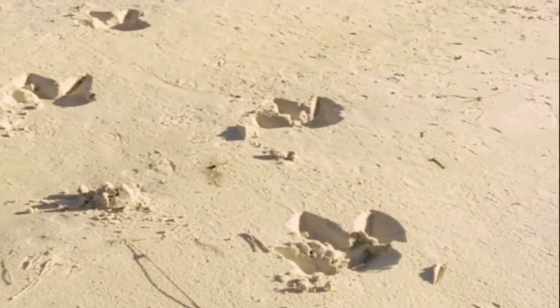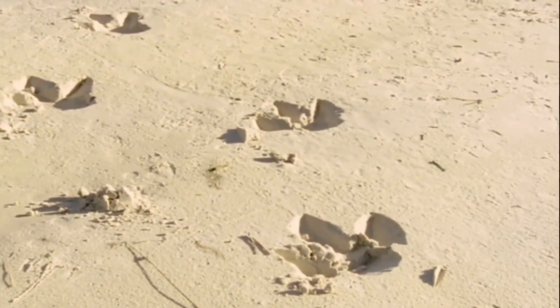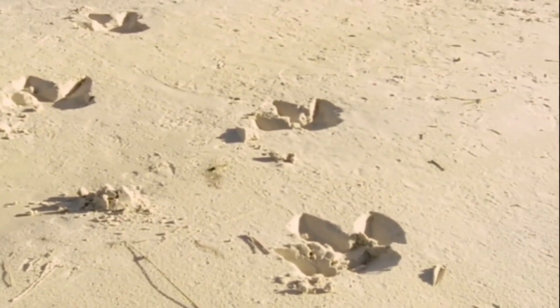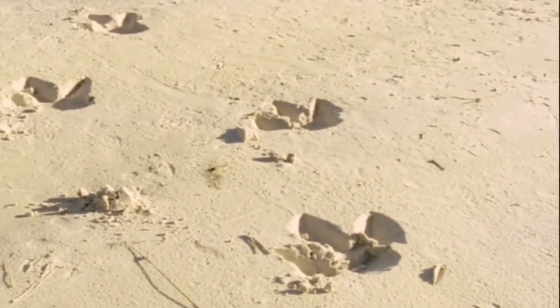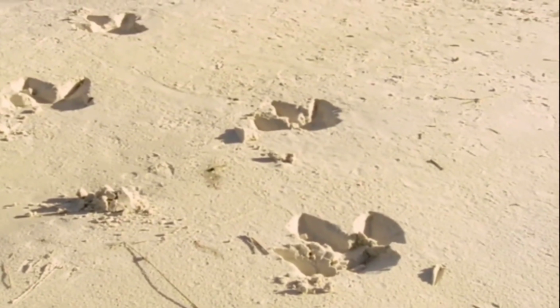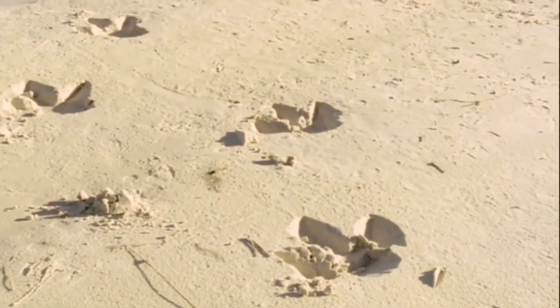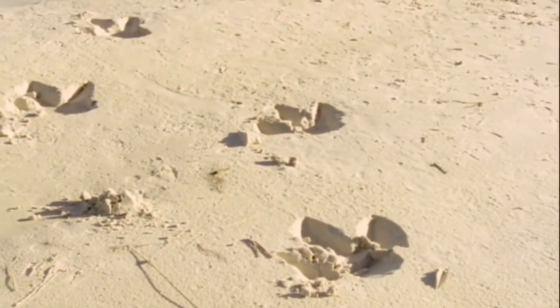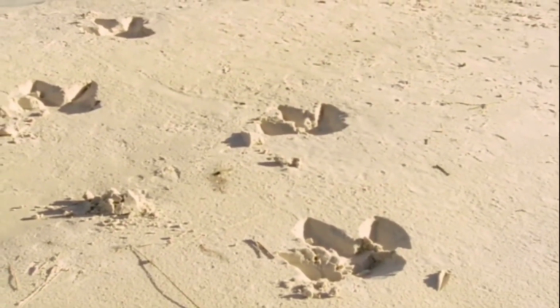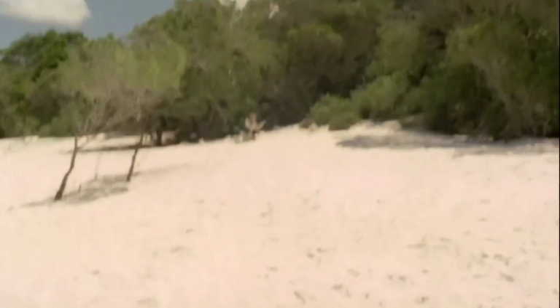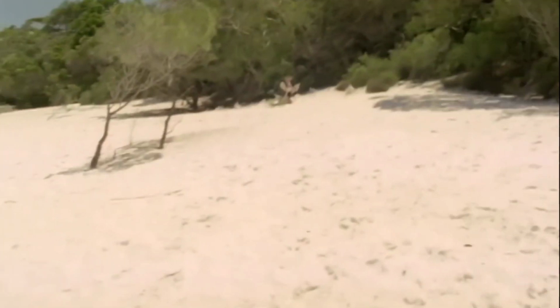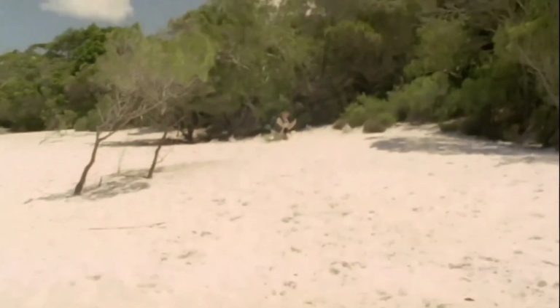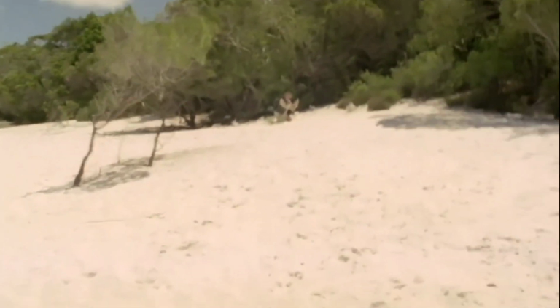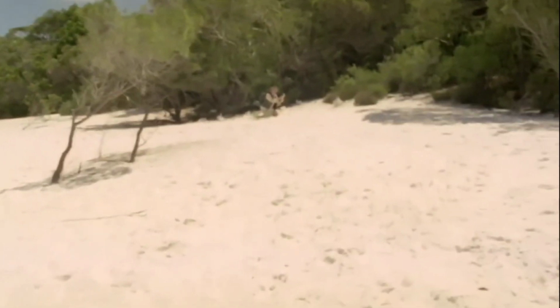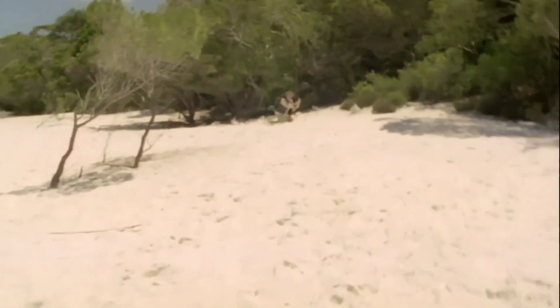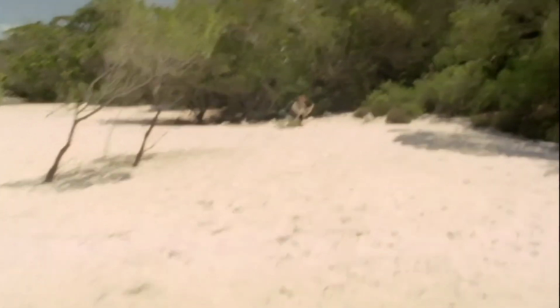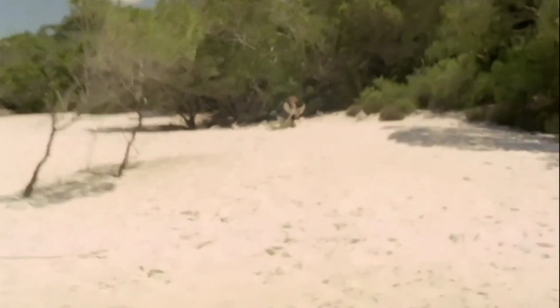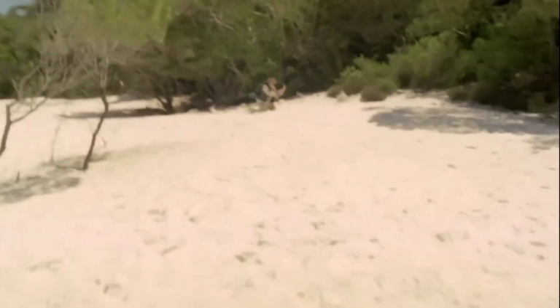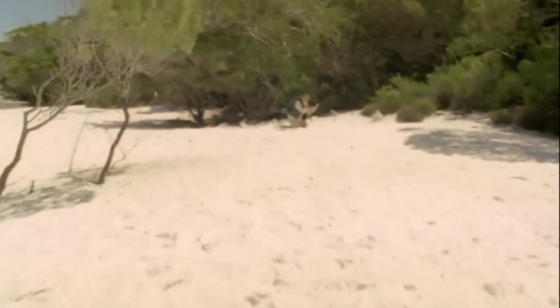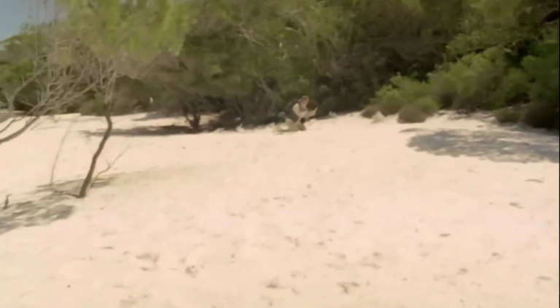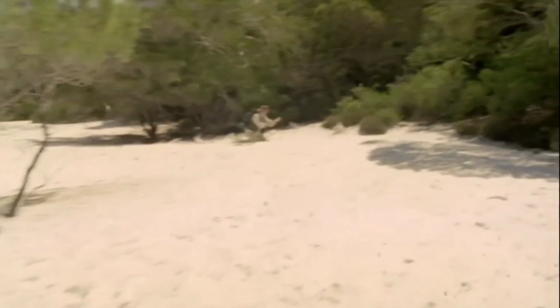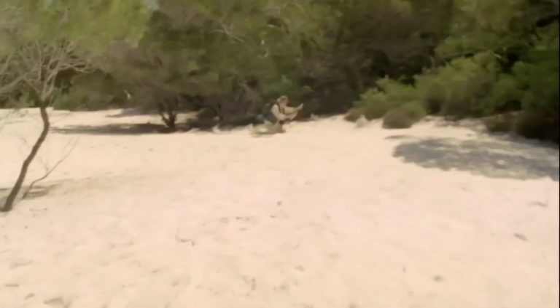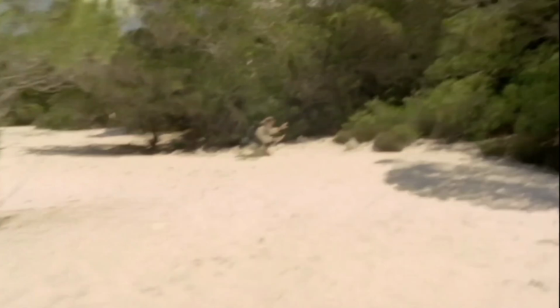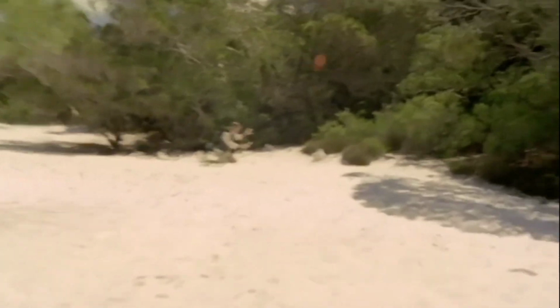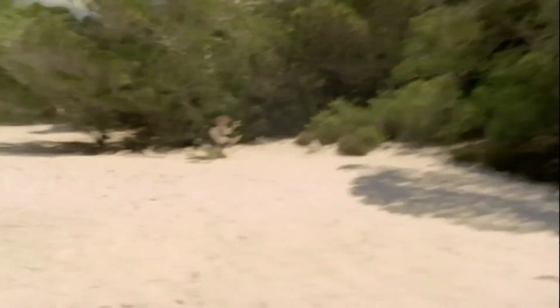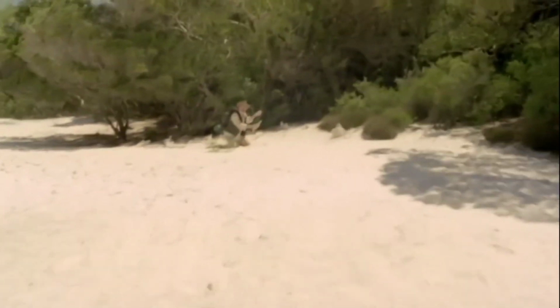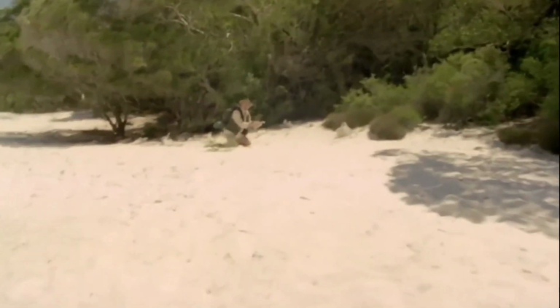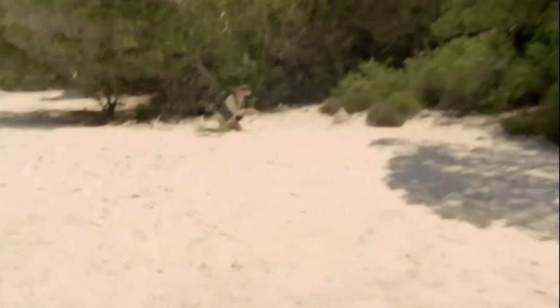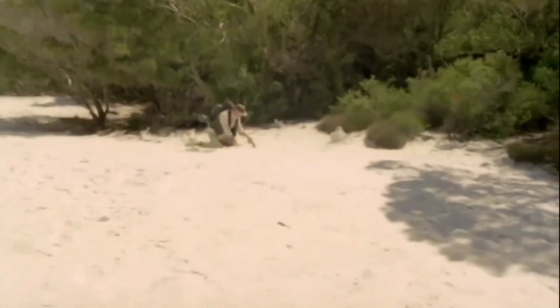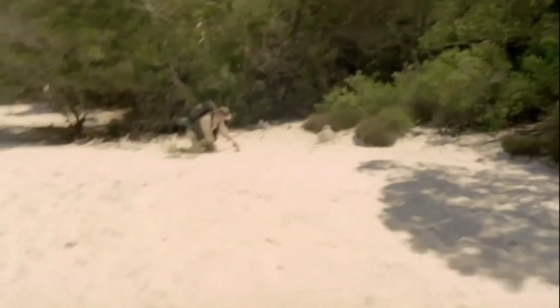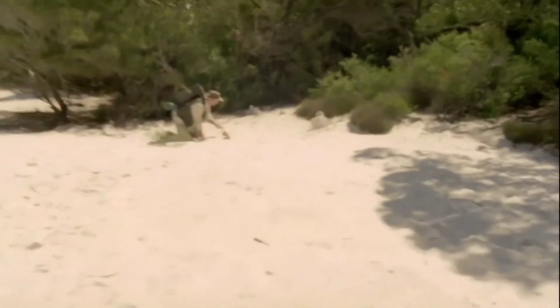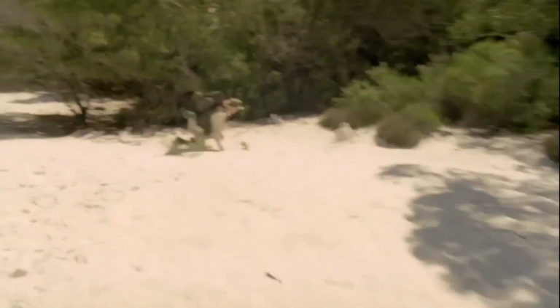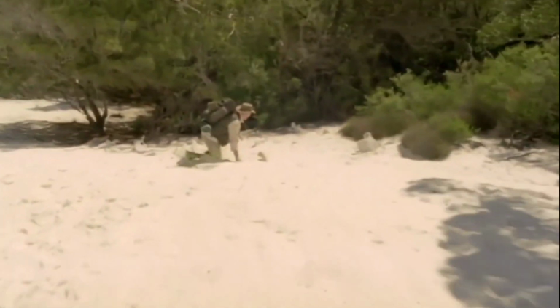Look what I found — a claw. I think it's a therizinosaurus, and there is a whole skeleton.